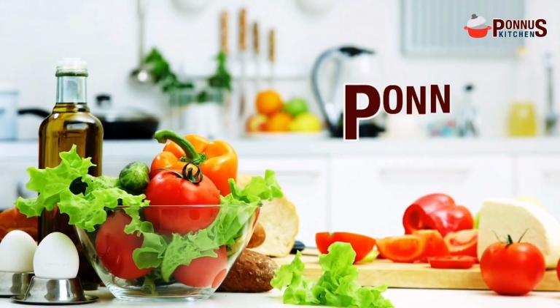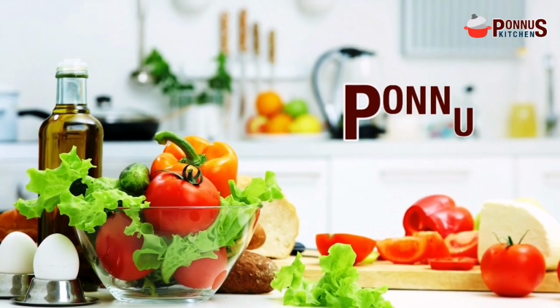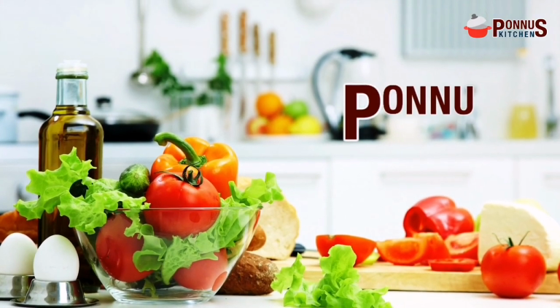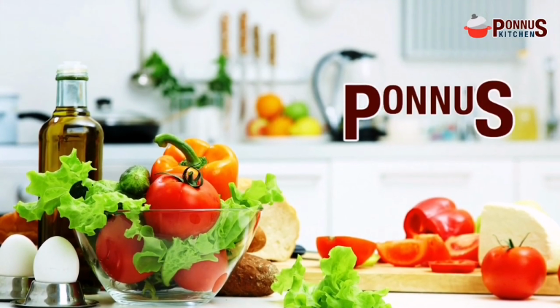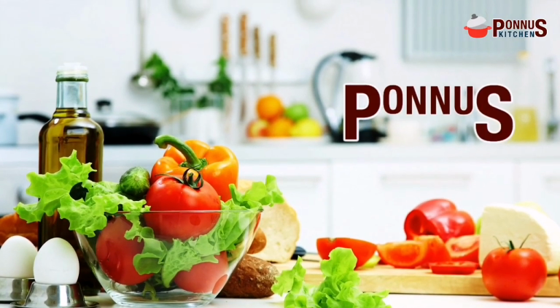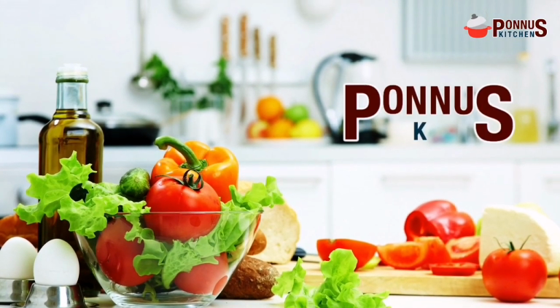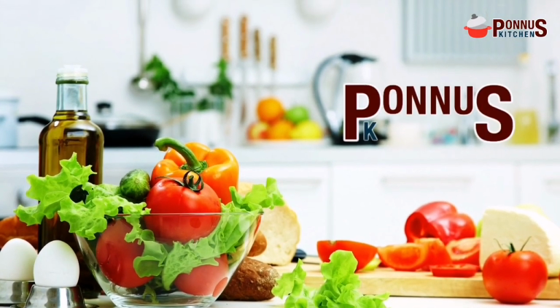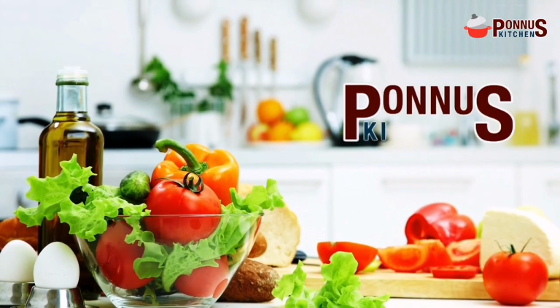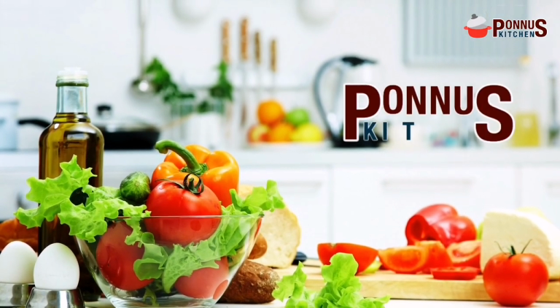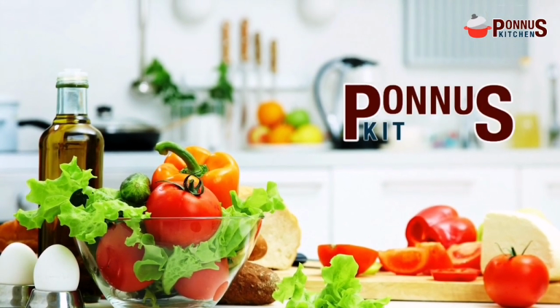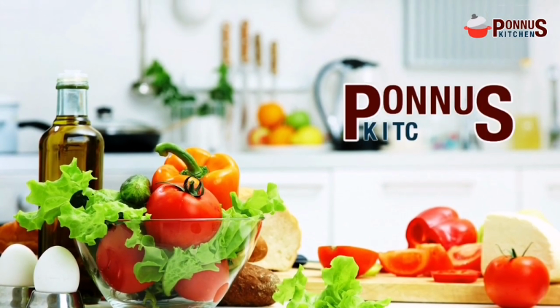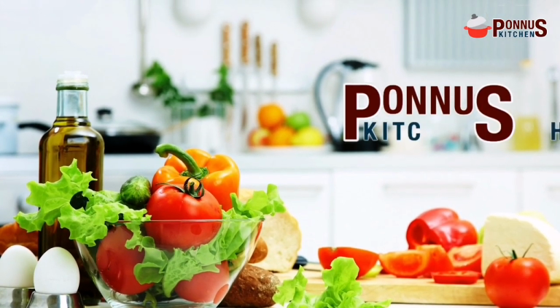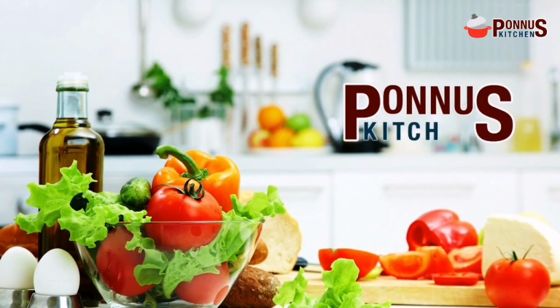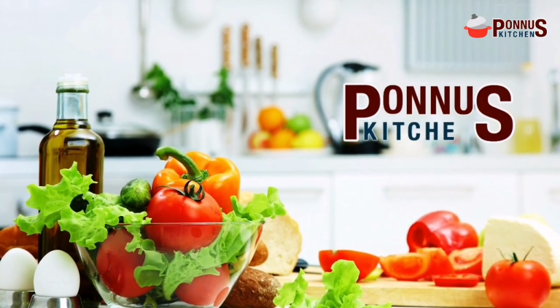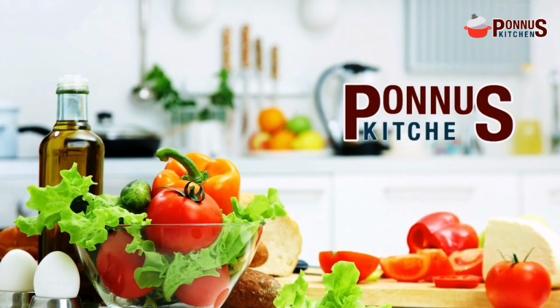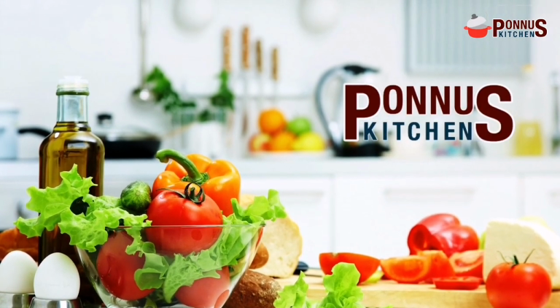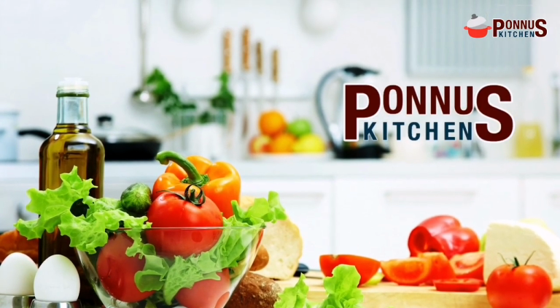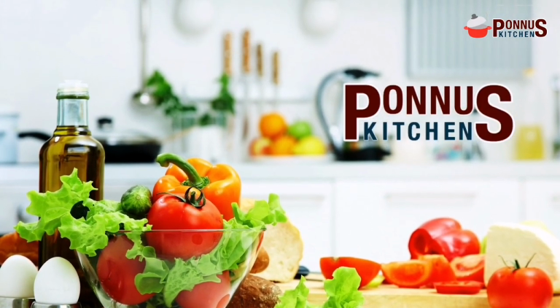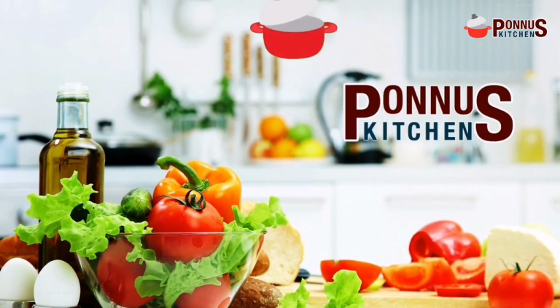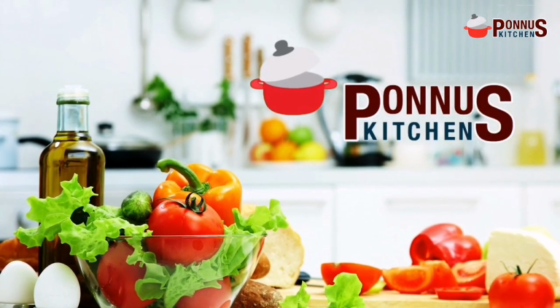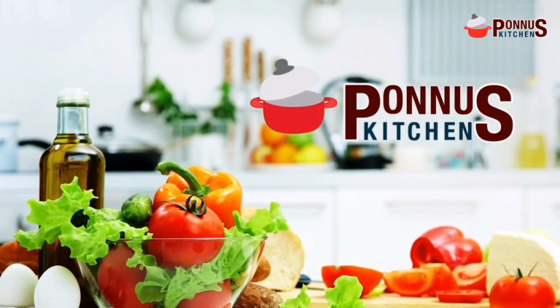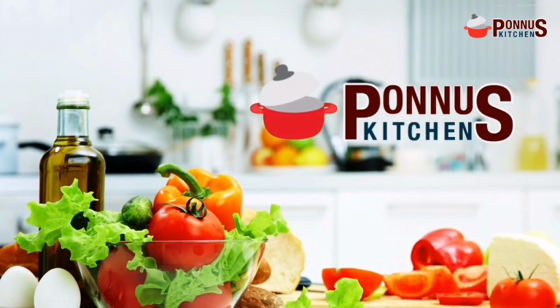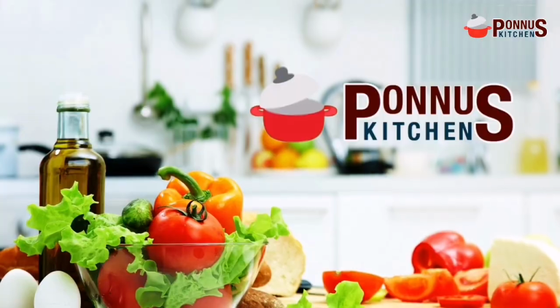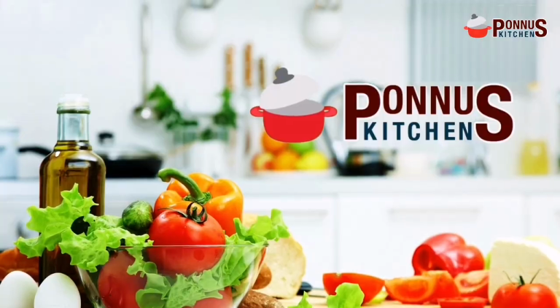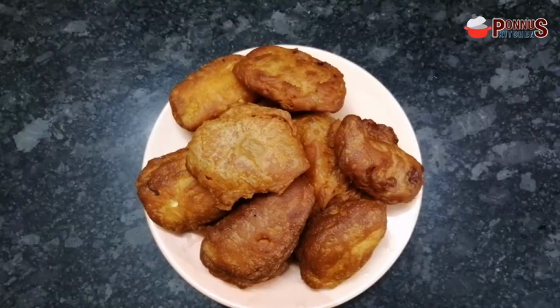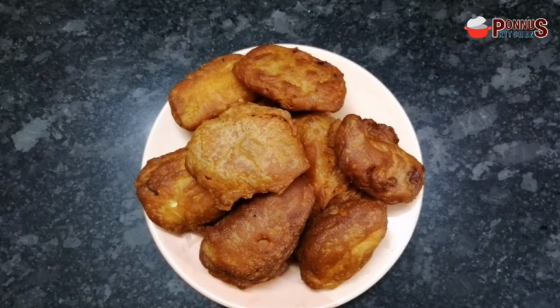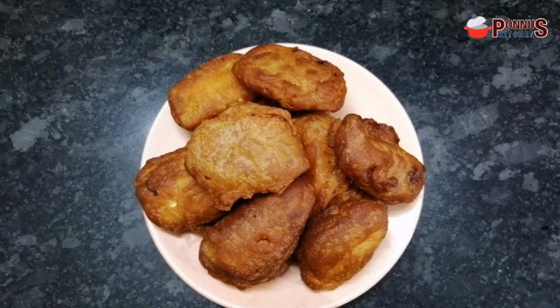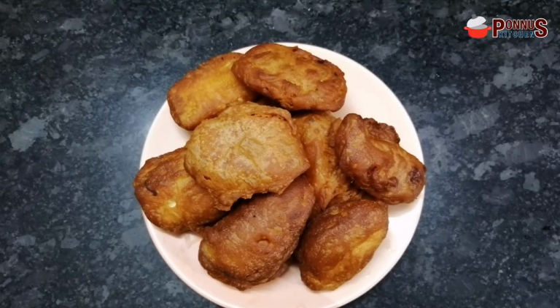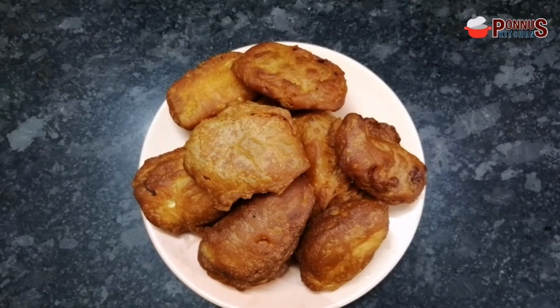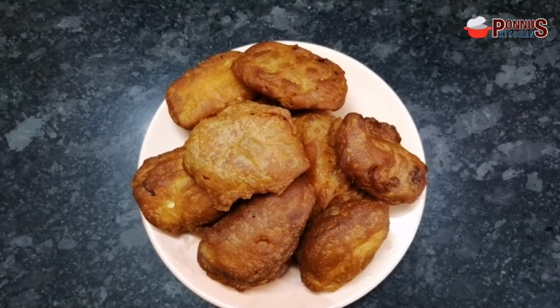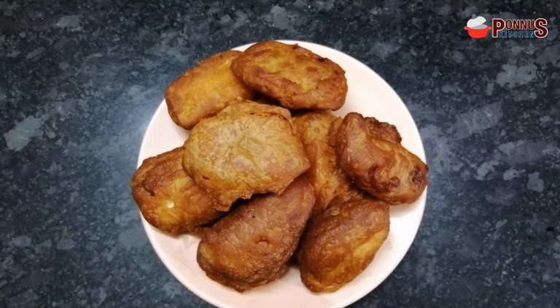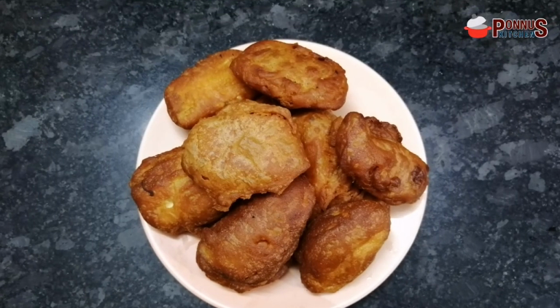Assalamualaikum, Namaskarayam. Welcome to Pannus Kitchen. I am going to give you a tea time snack.